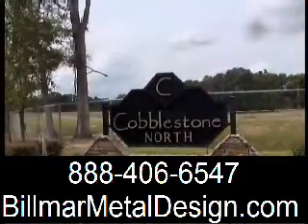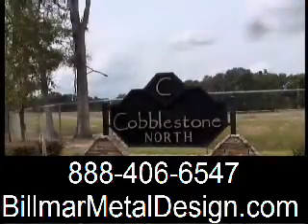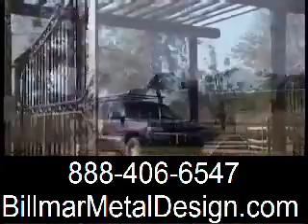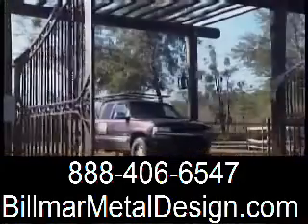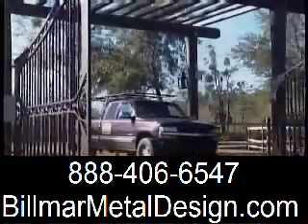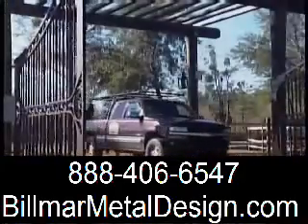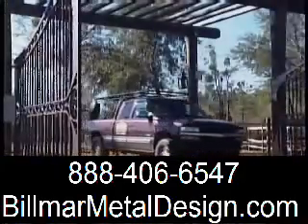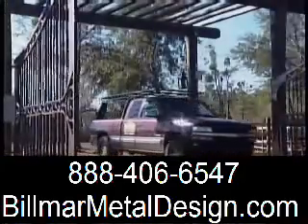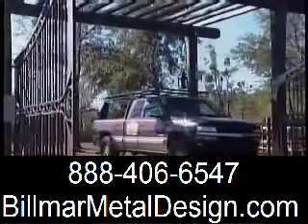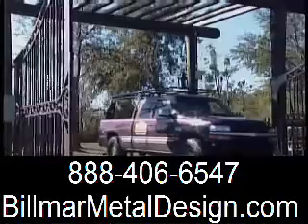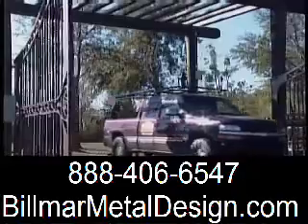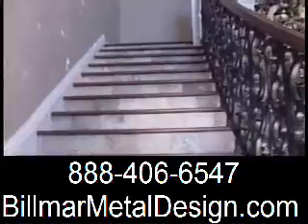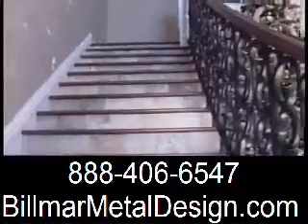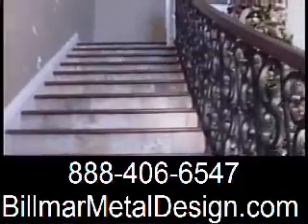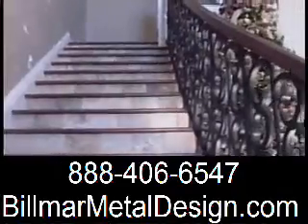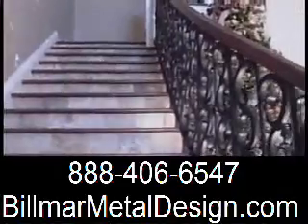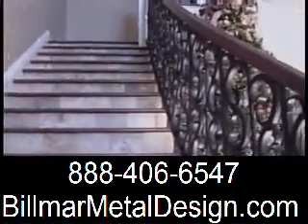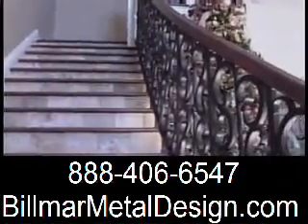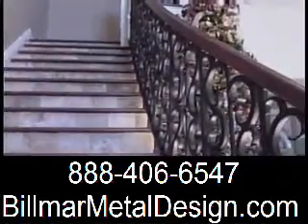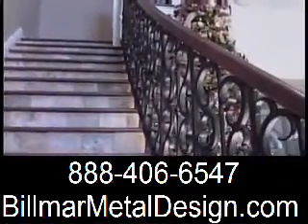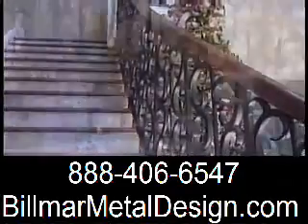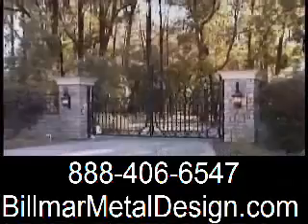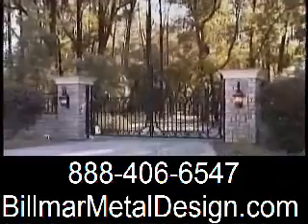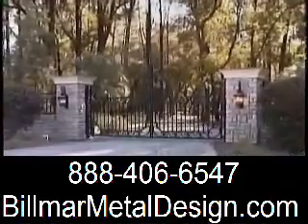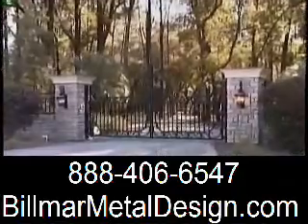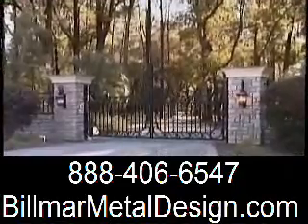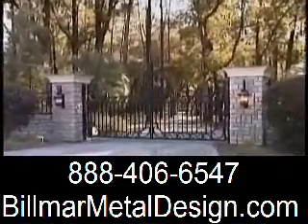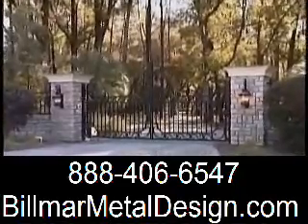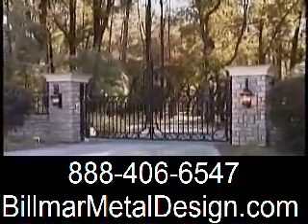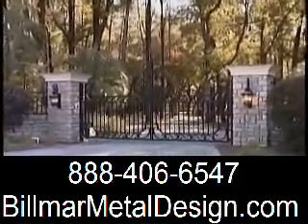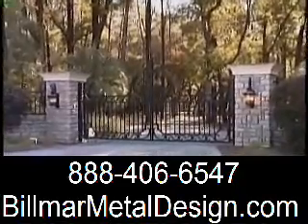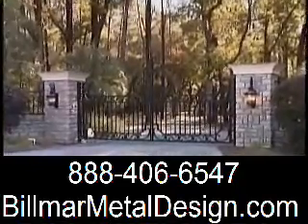Specializing in luxury staircases and ornamental gates, it's Bill Maher Metal Design. Visit their website today.